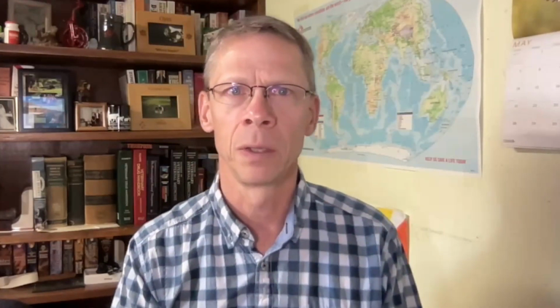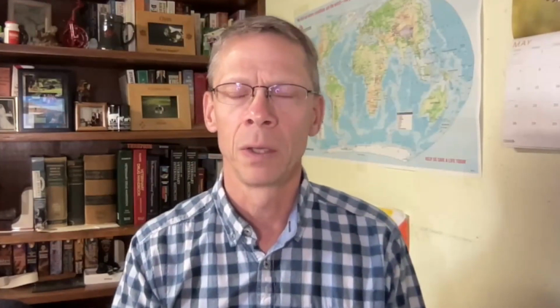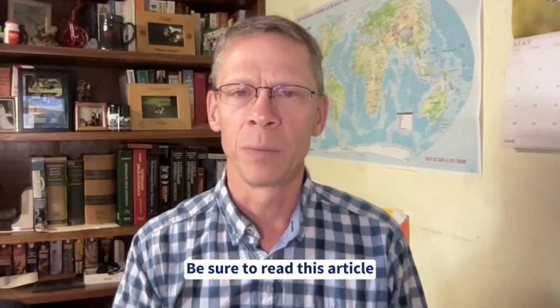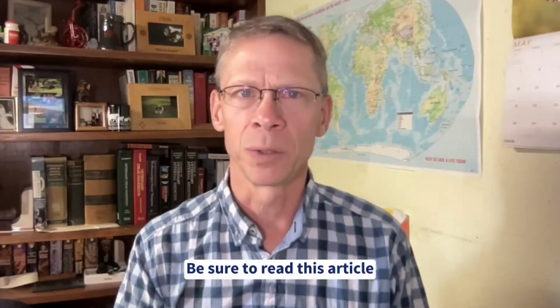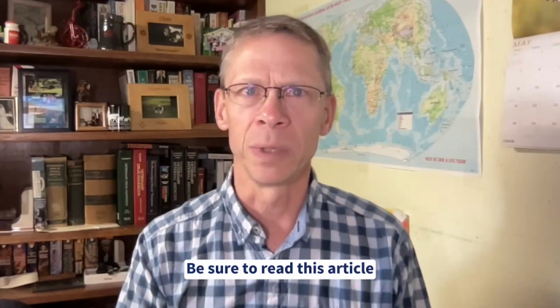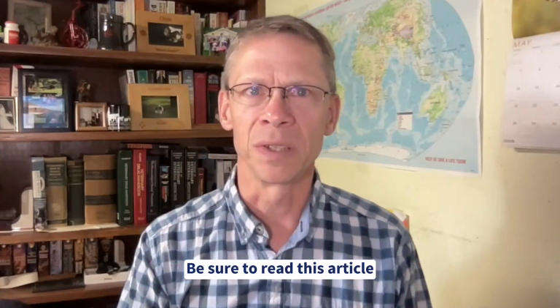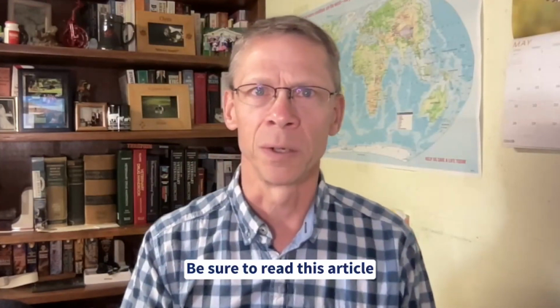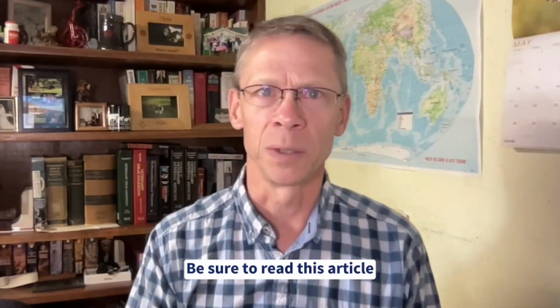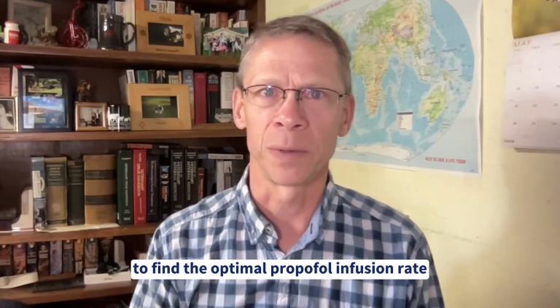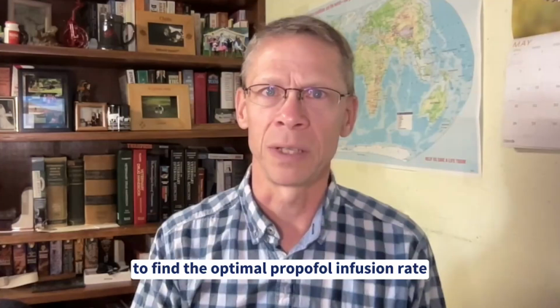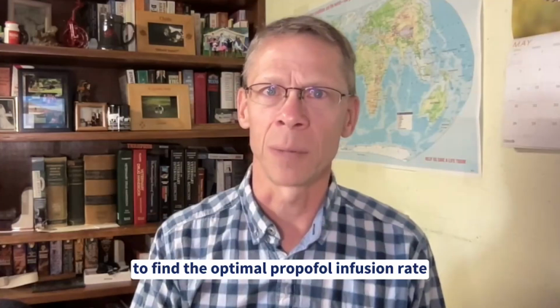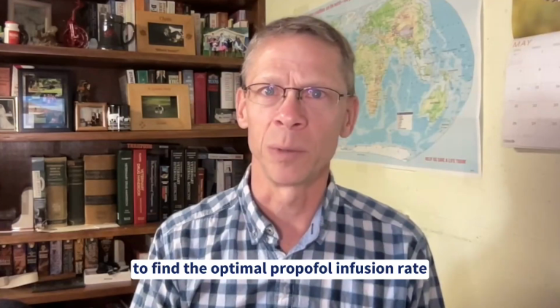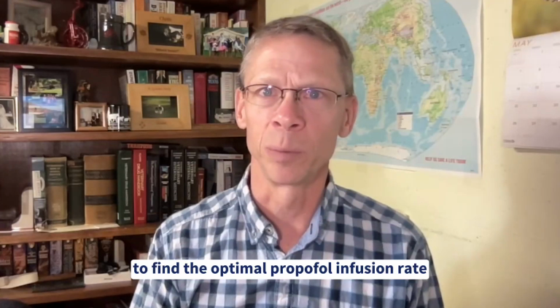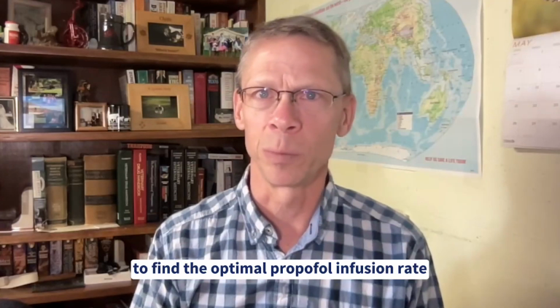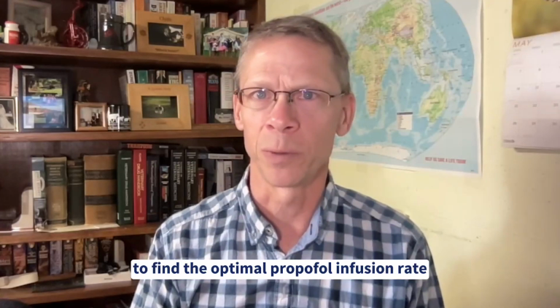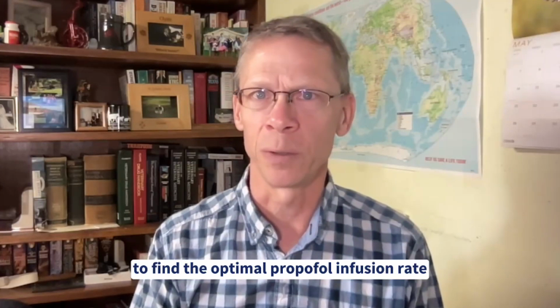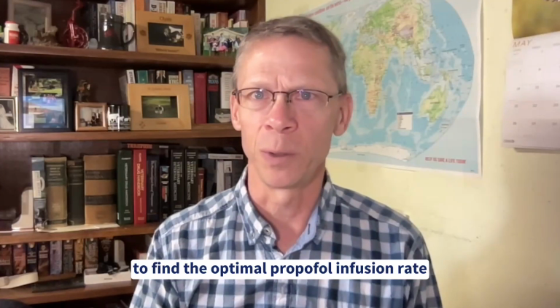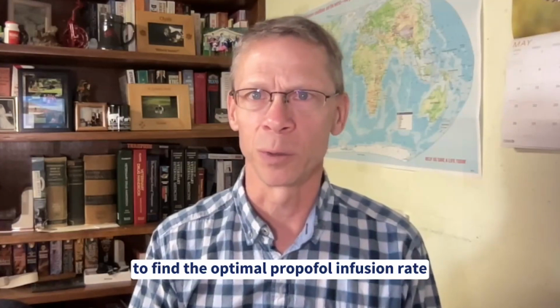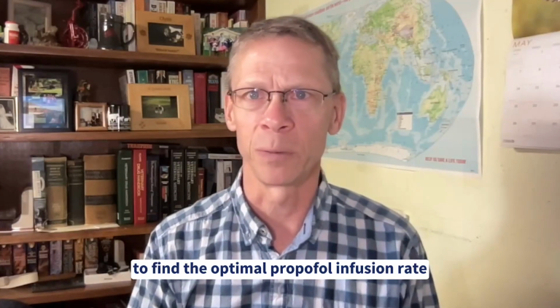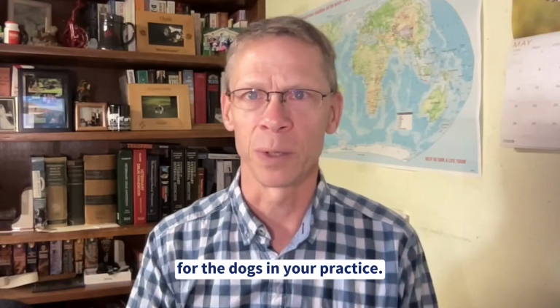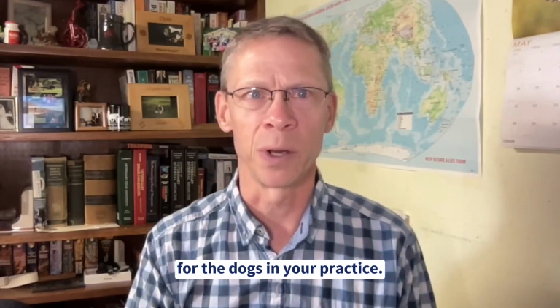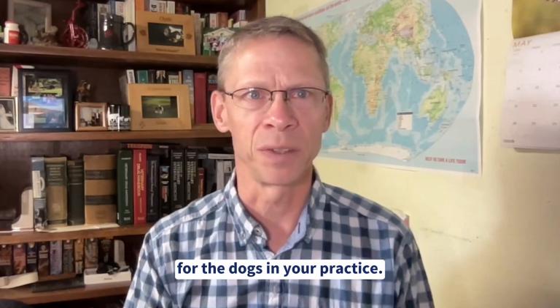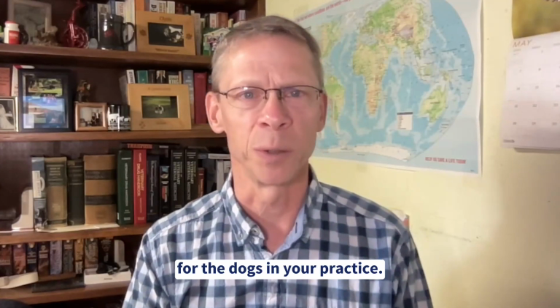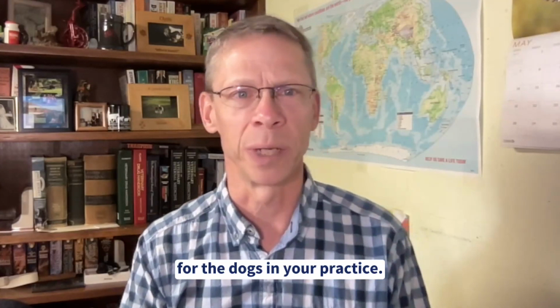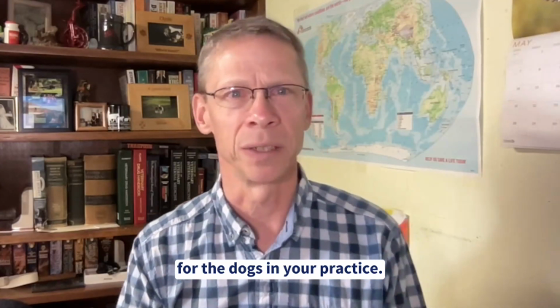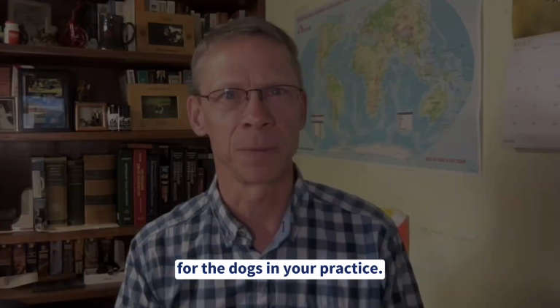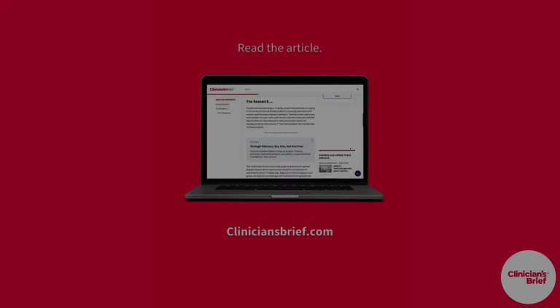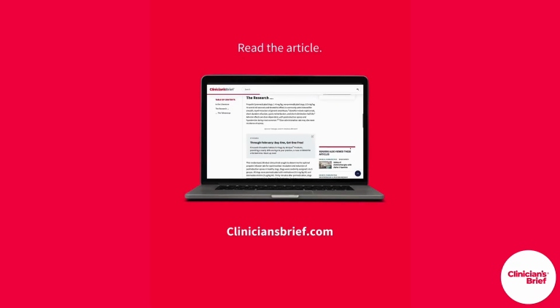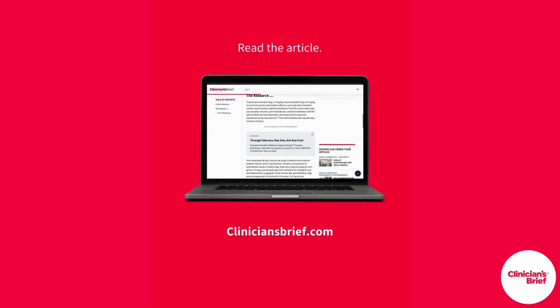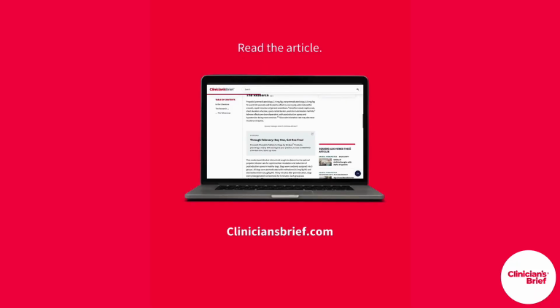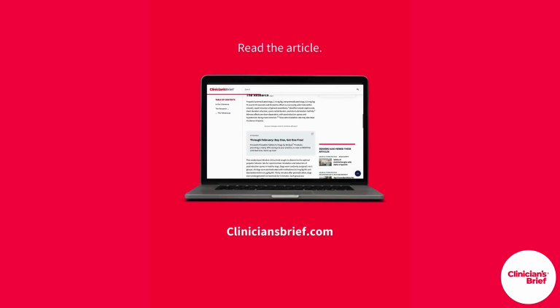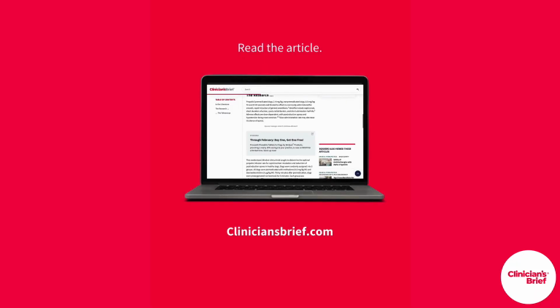Be sure to read this article to find the optimal propofol infusion rate for the dogs in your practice.